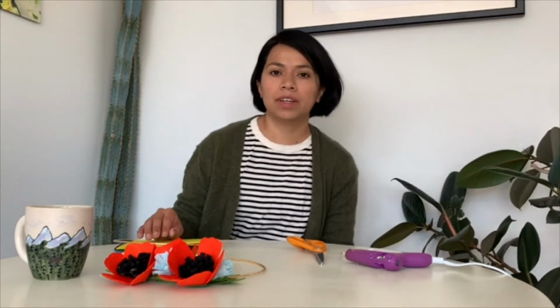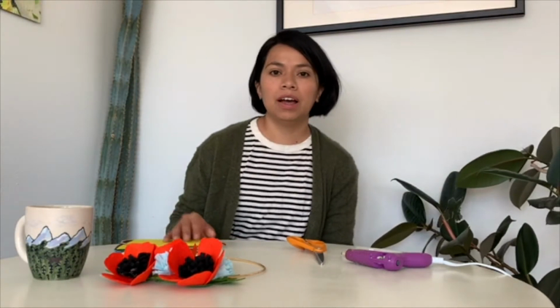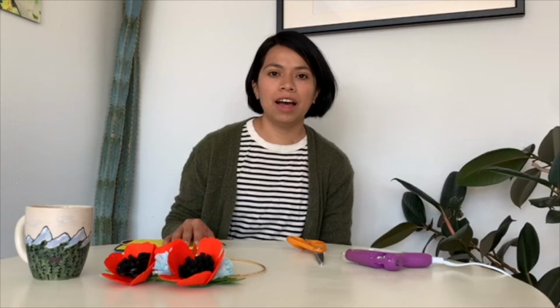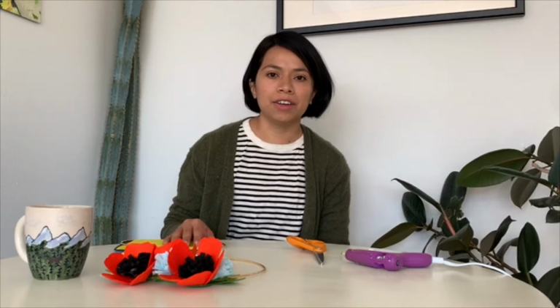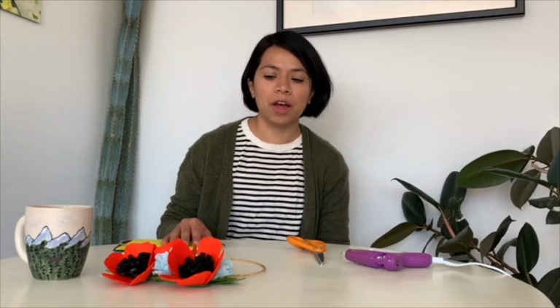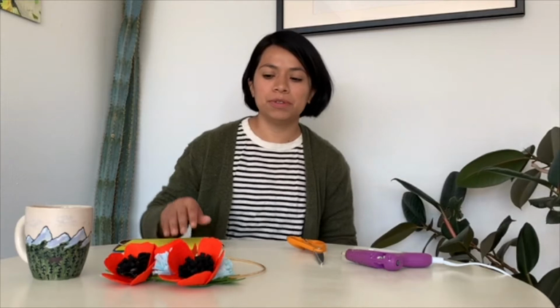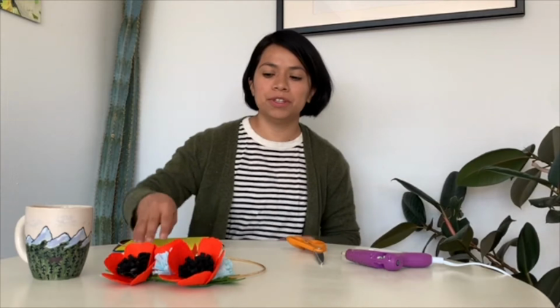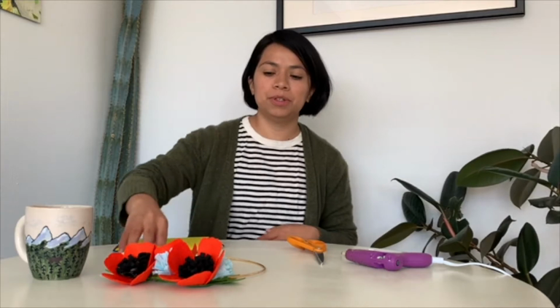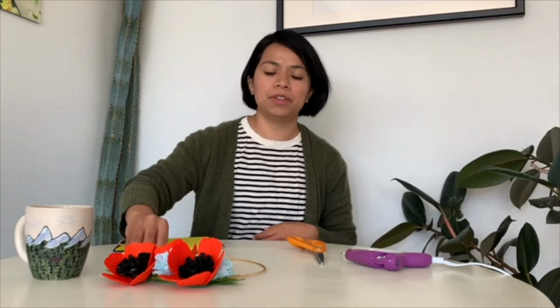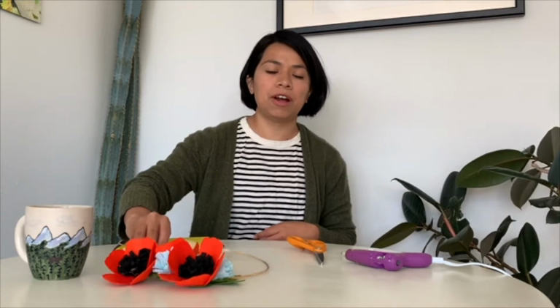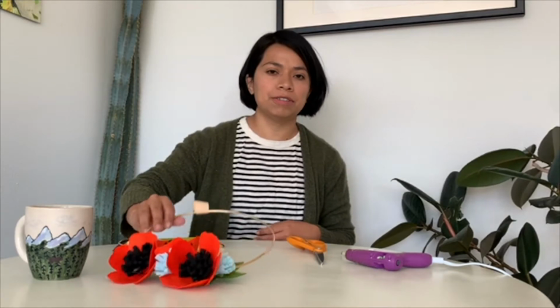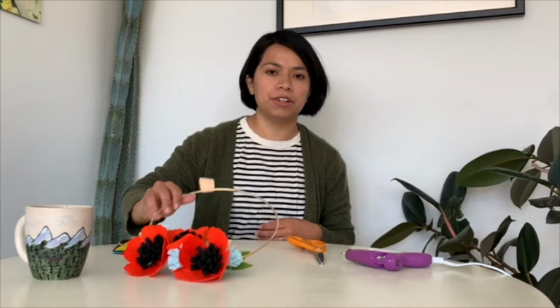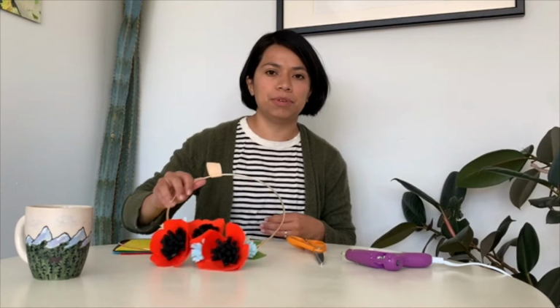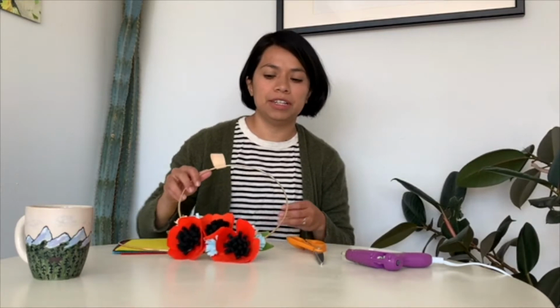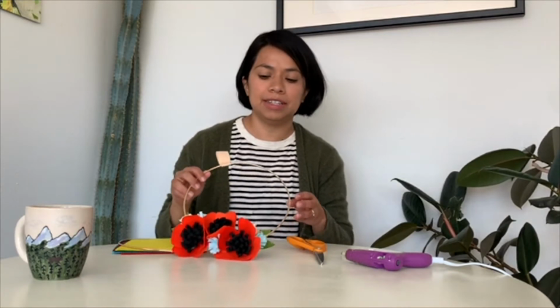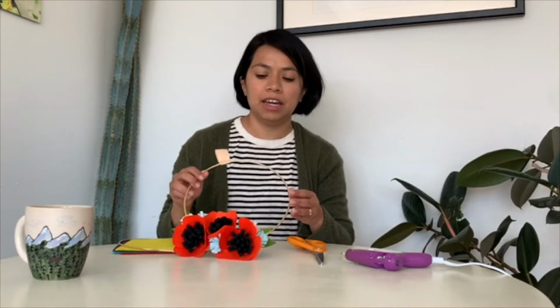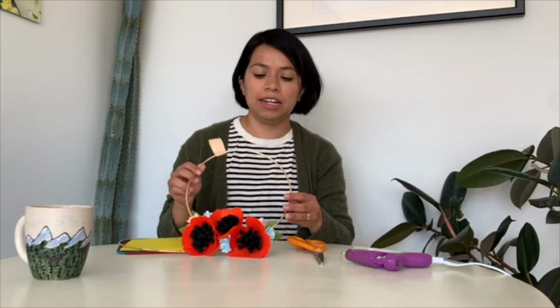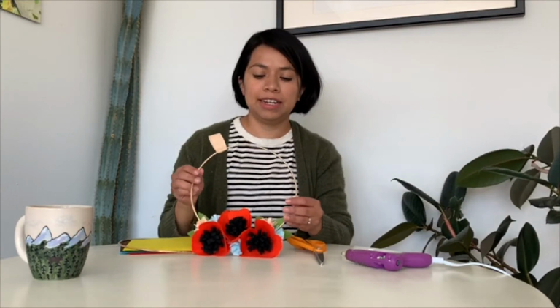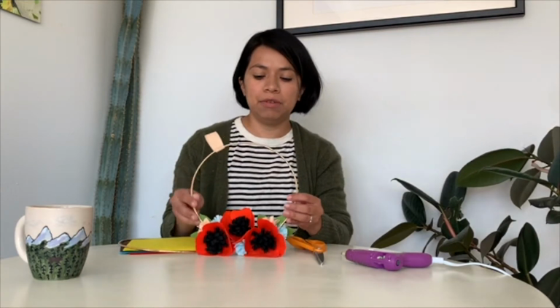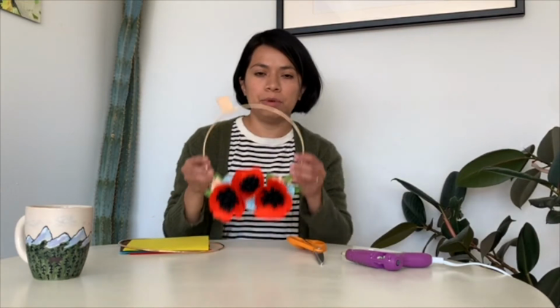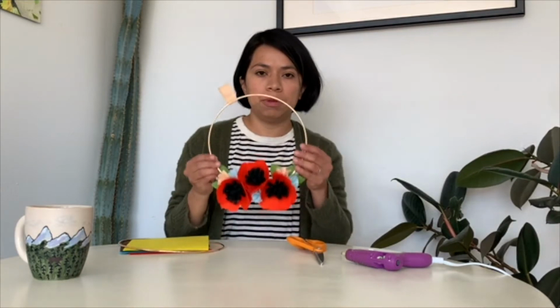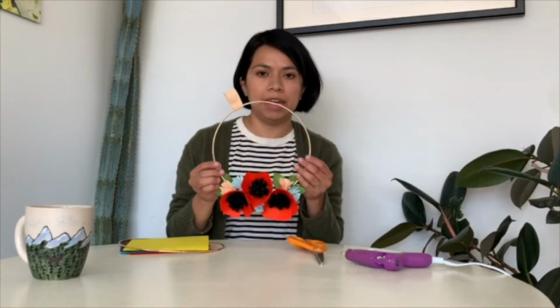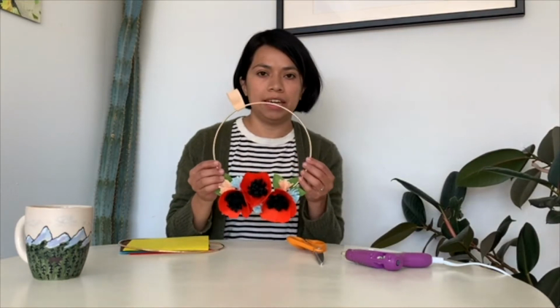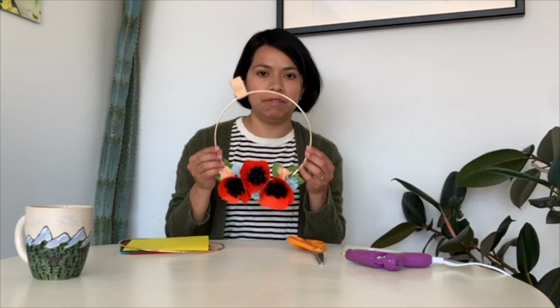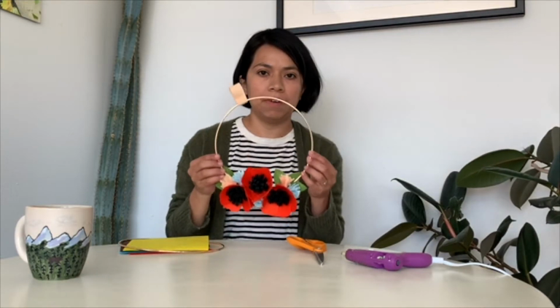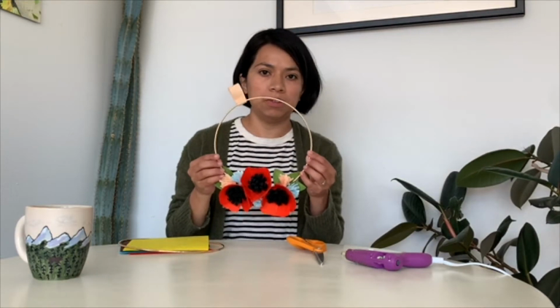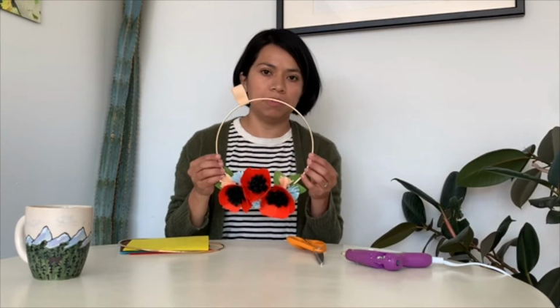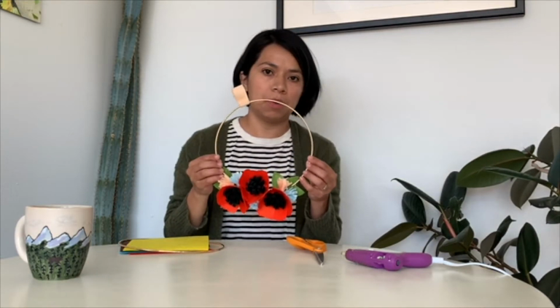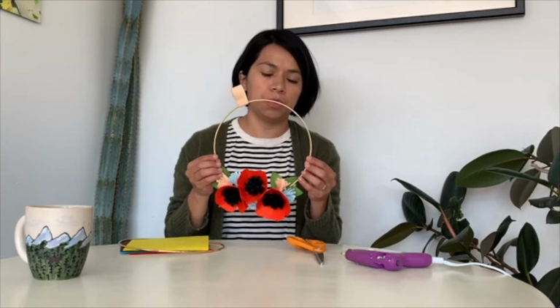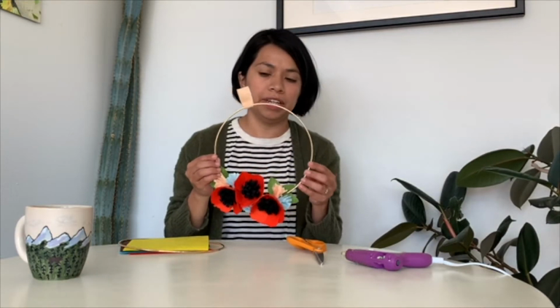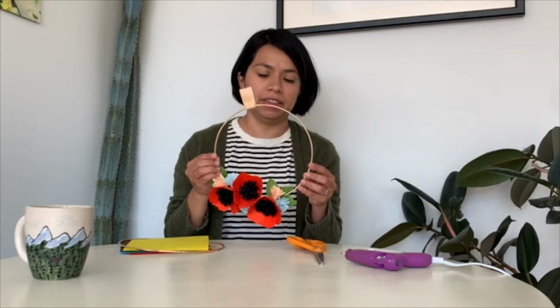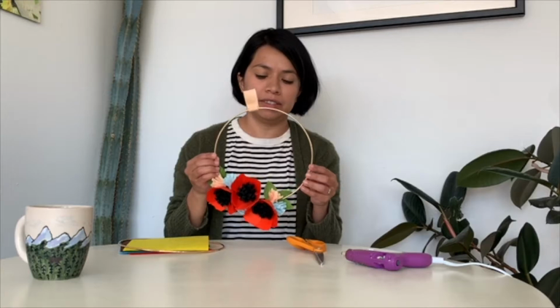Hi, I'm Serena with Craftstone and Apprentice and today we will be making felt flower wreaths.